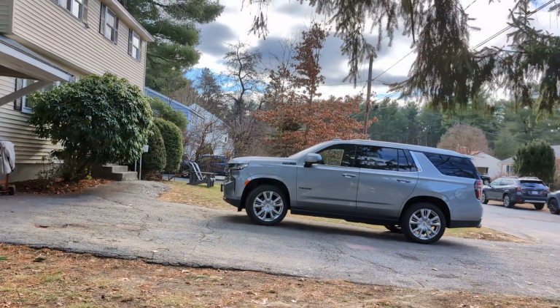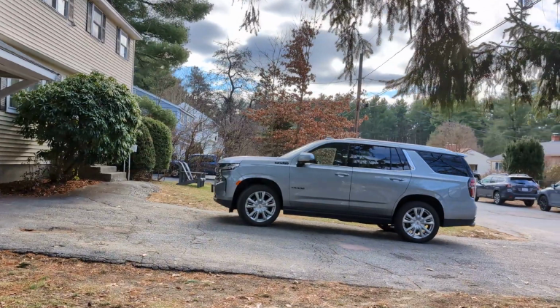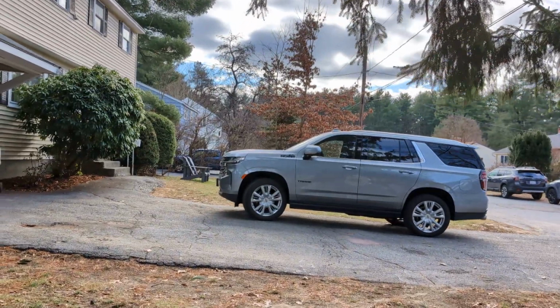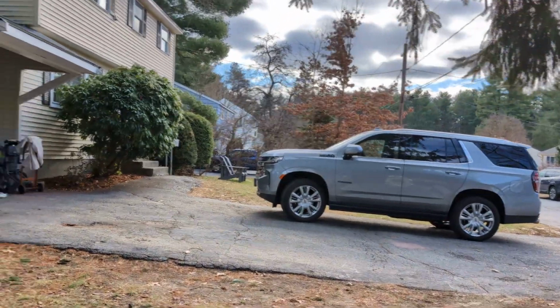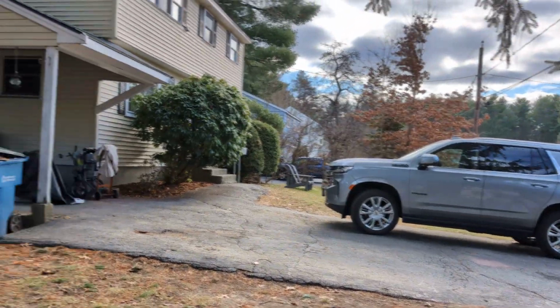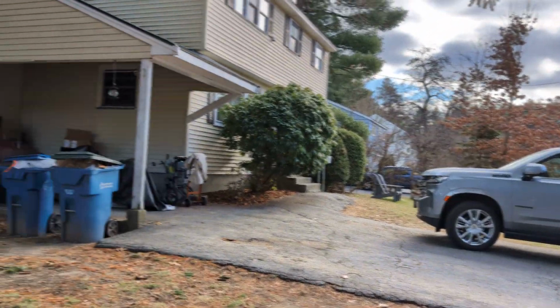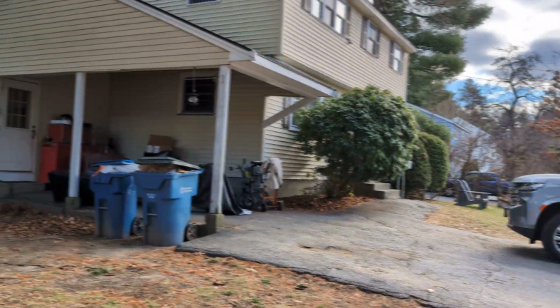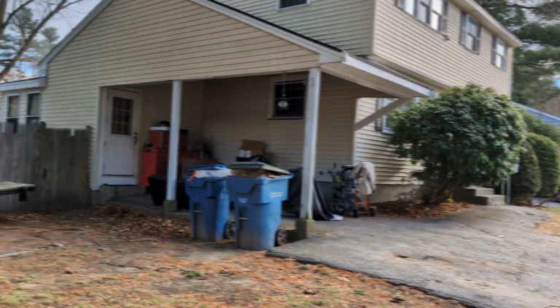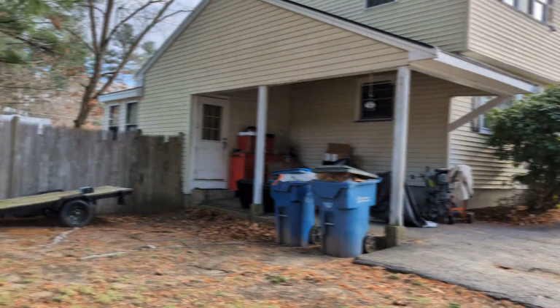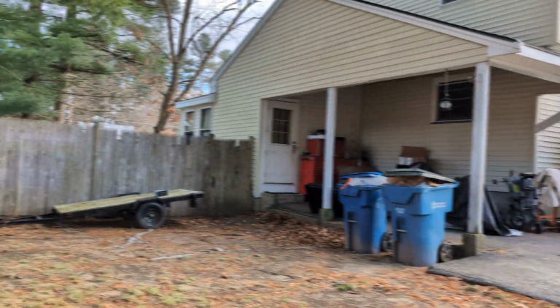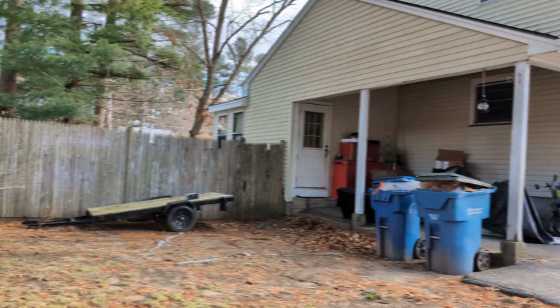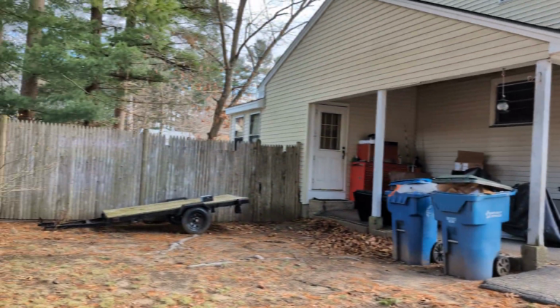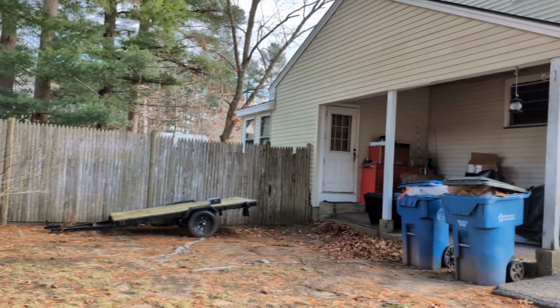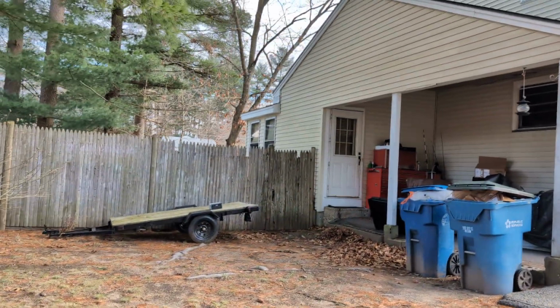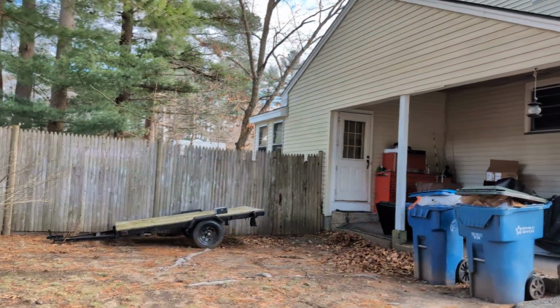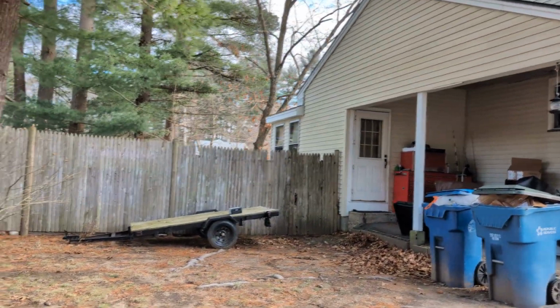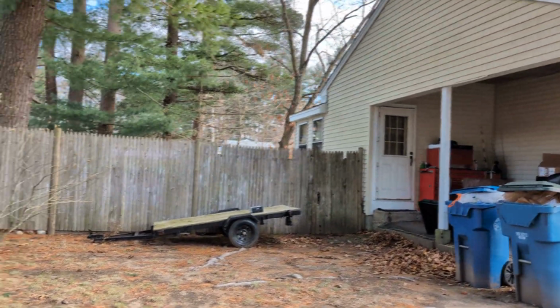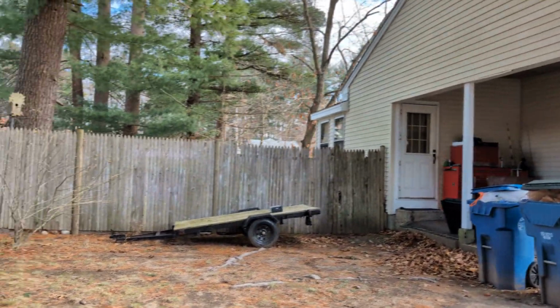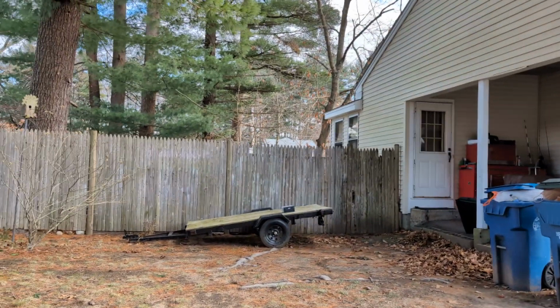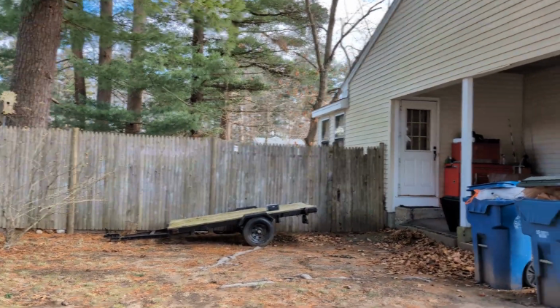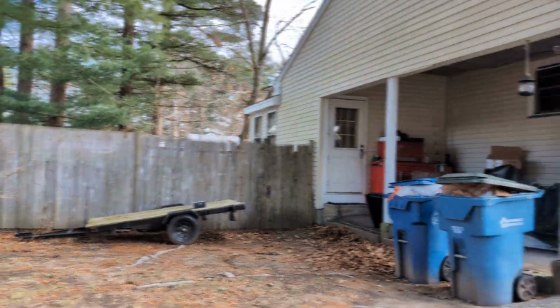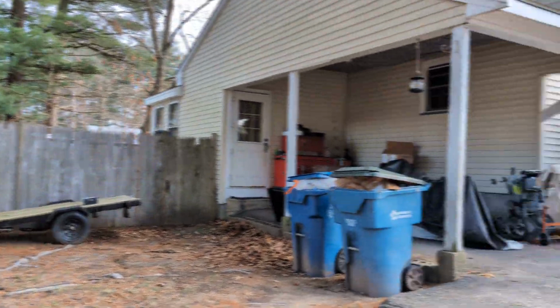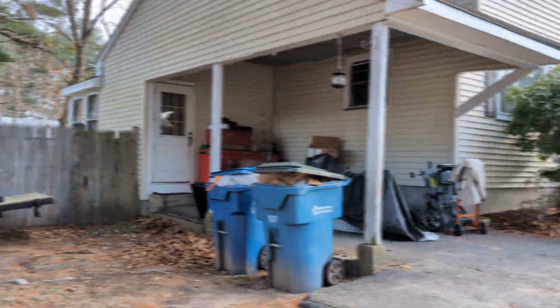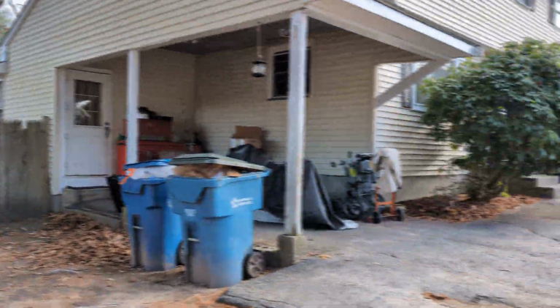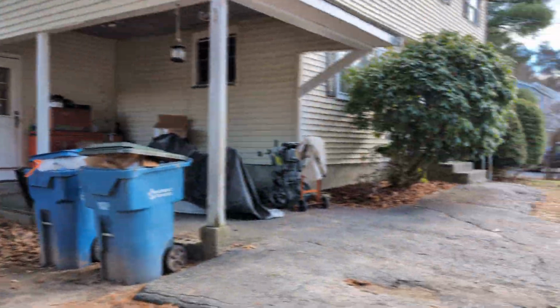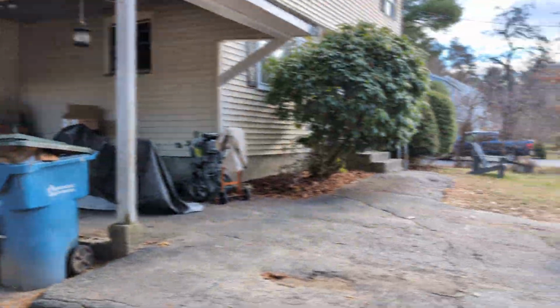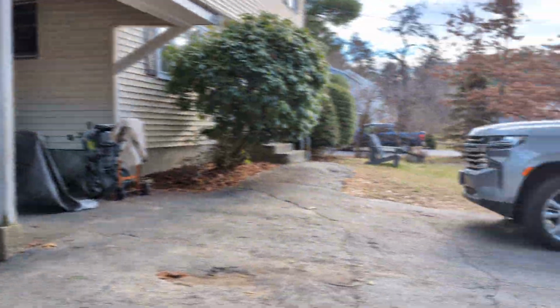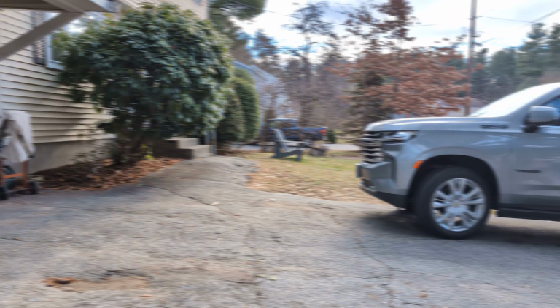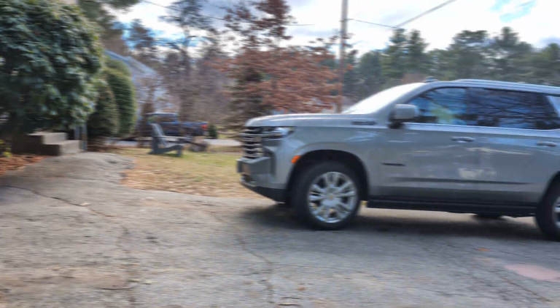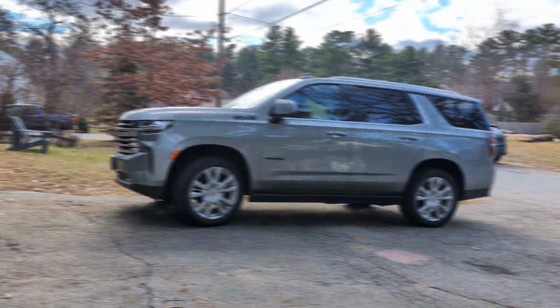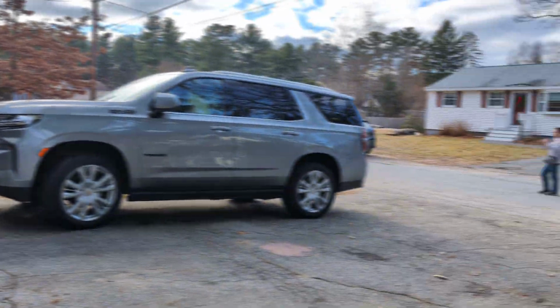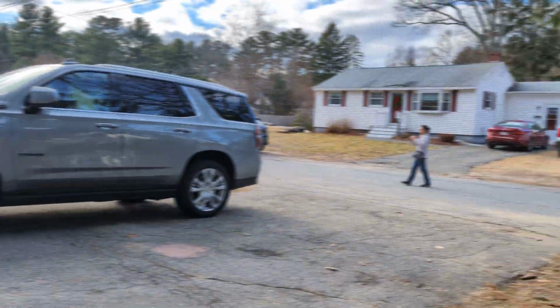Open house today, almost over. It does have a yard. Driveway needs to be sealed.